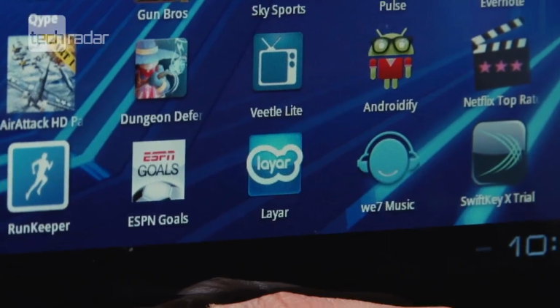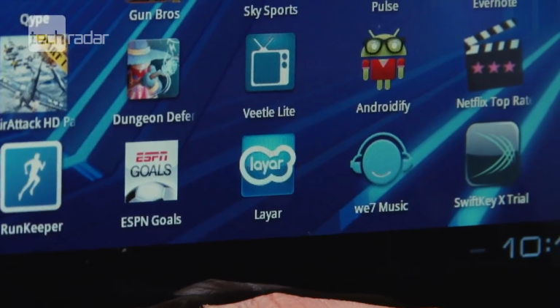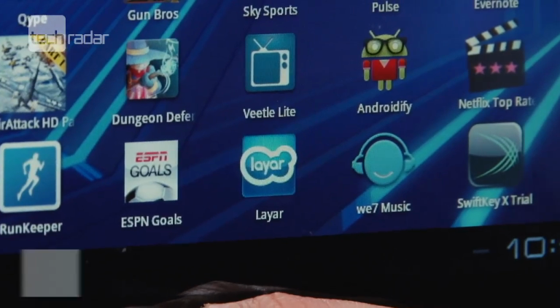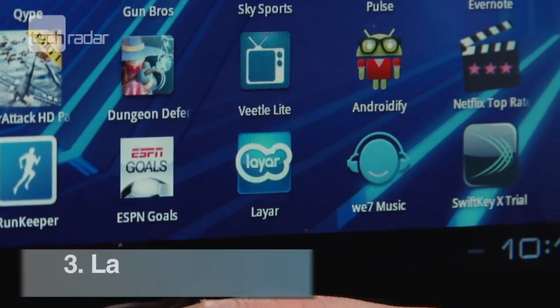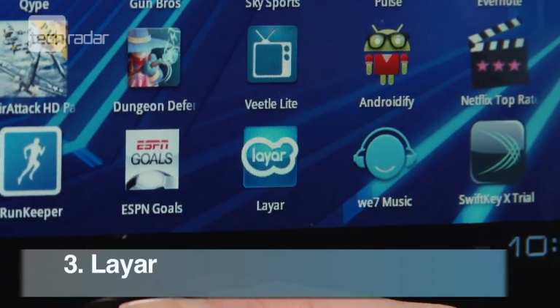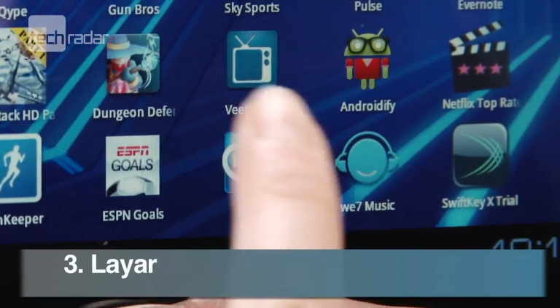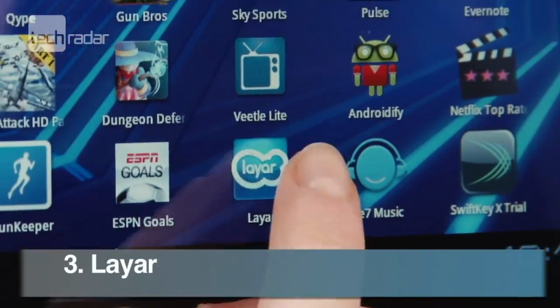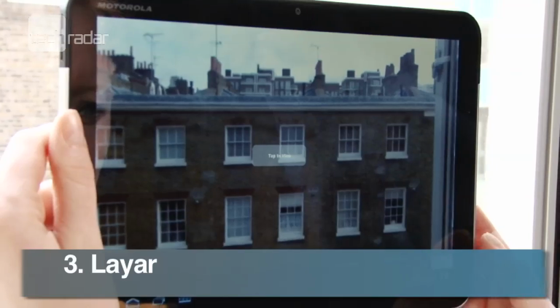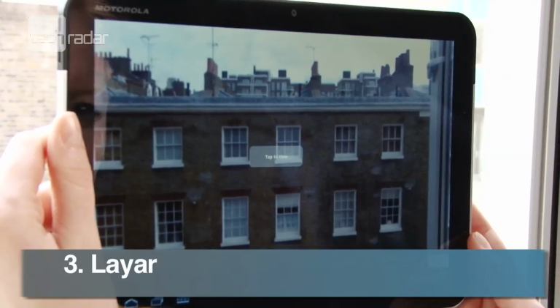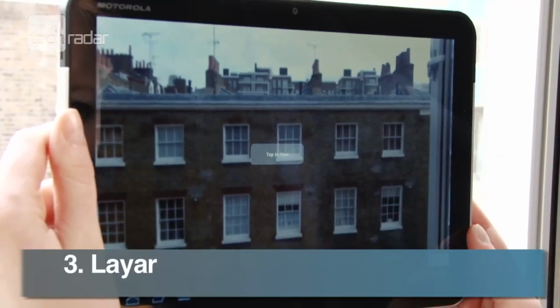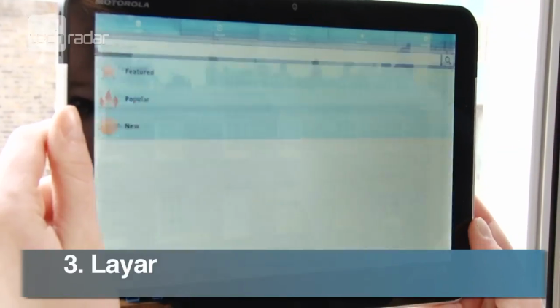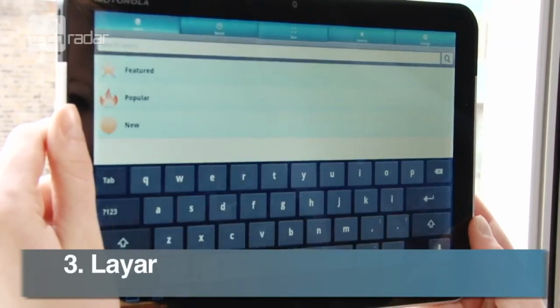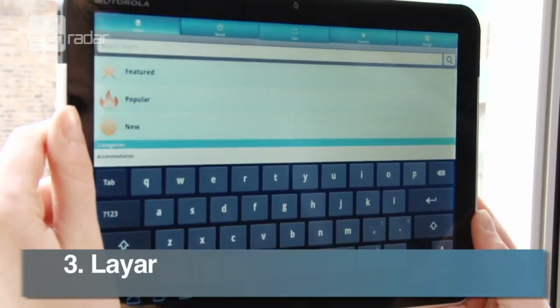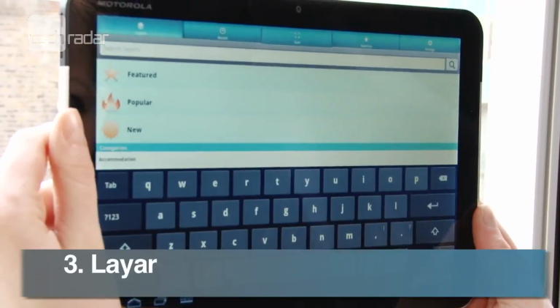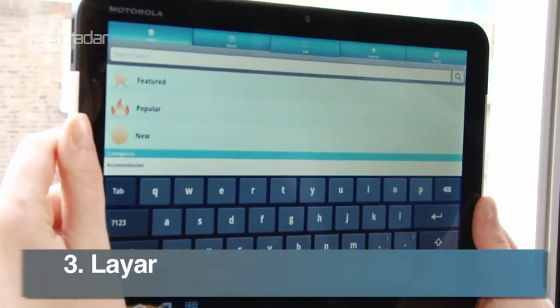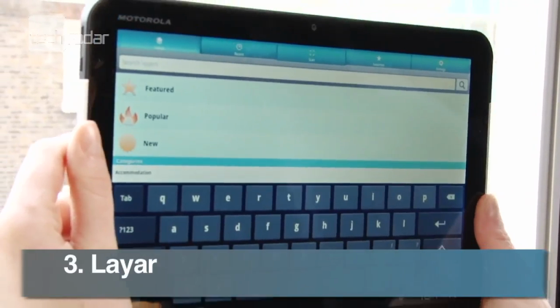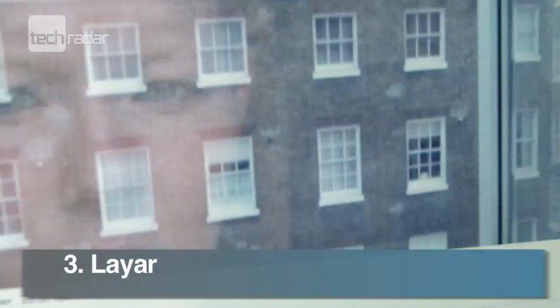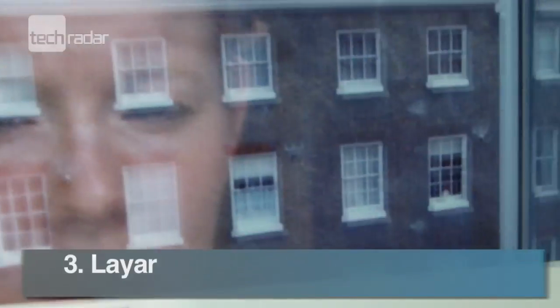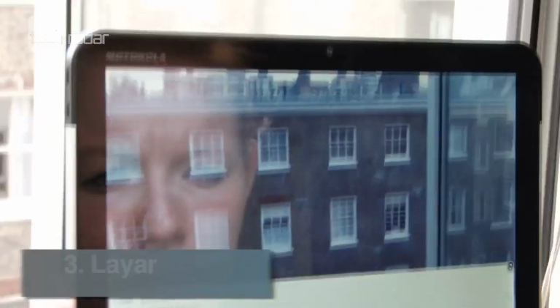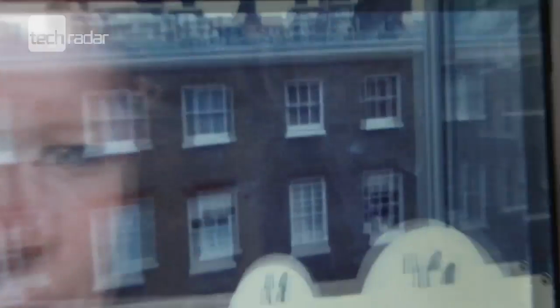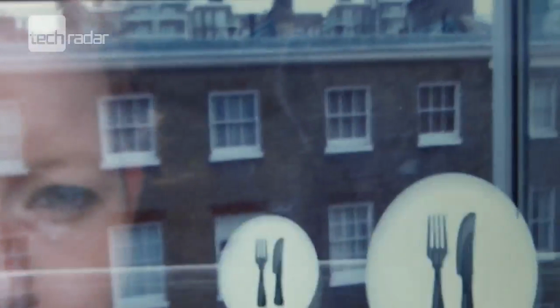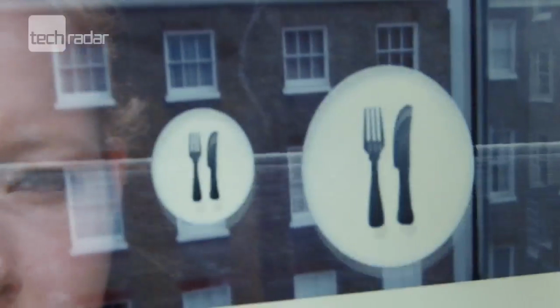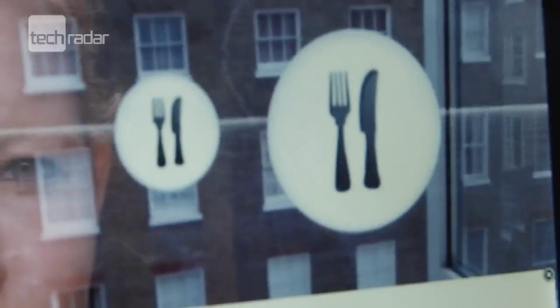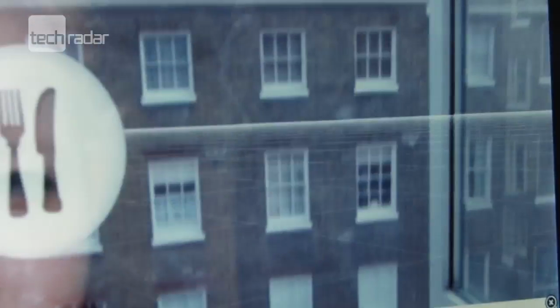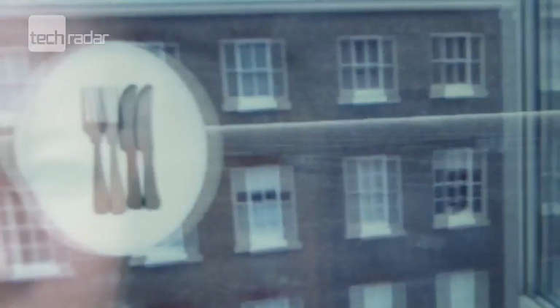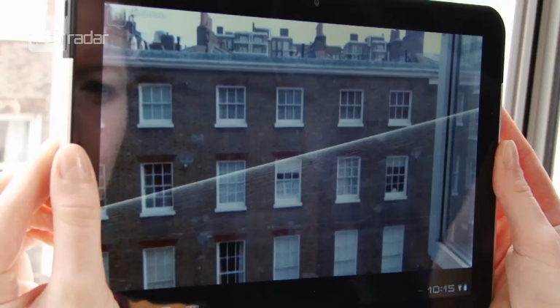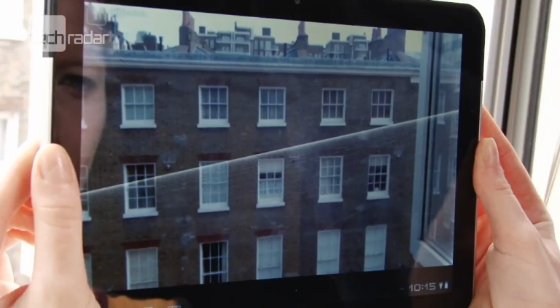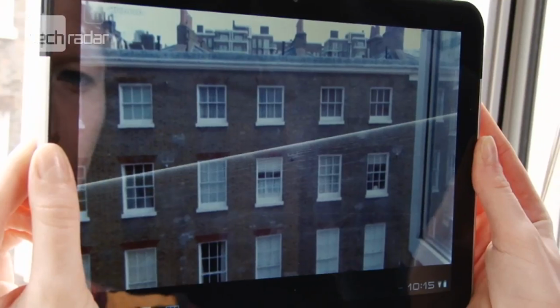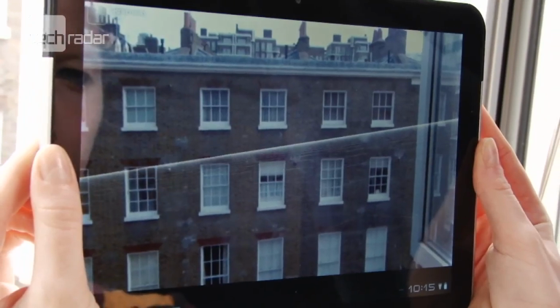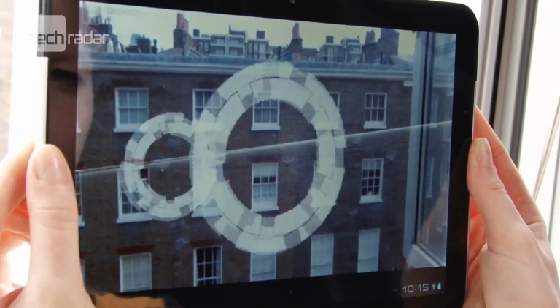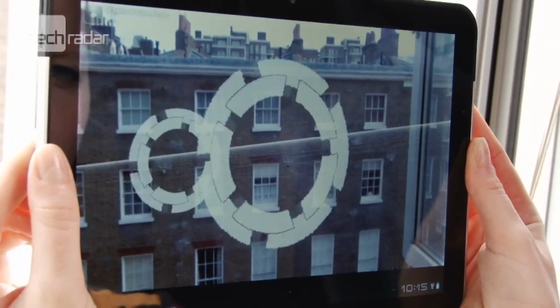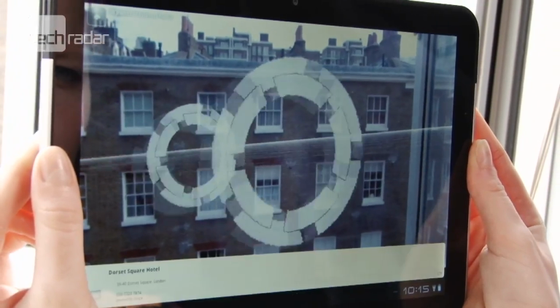Popular augmented reality app Layar lets you find out more about your surroundings. Search for nearby shops, cafes and places of interest.